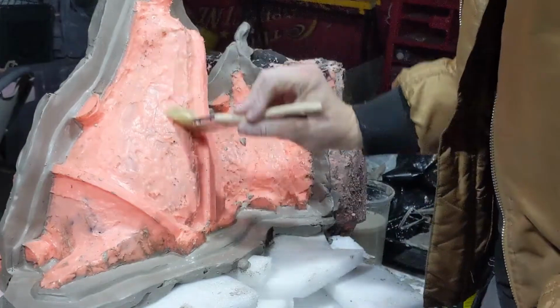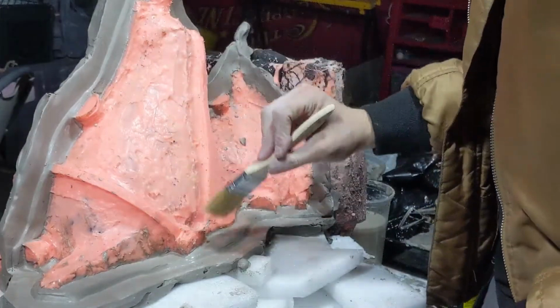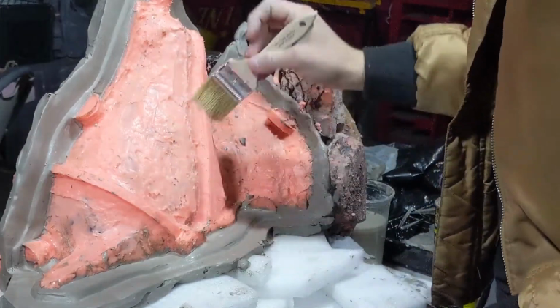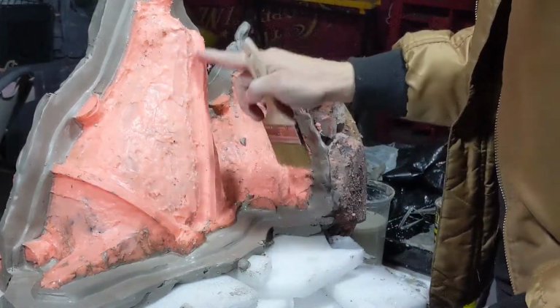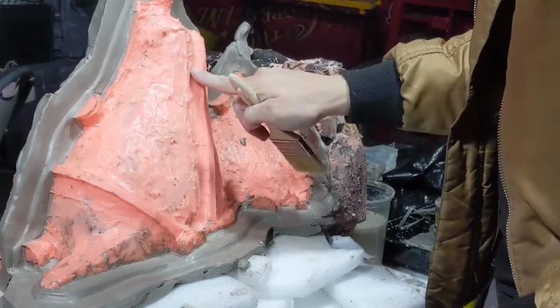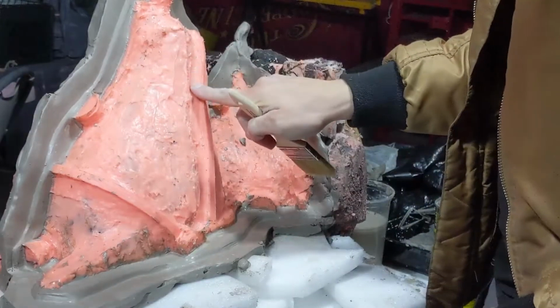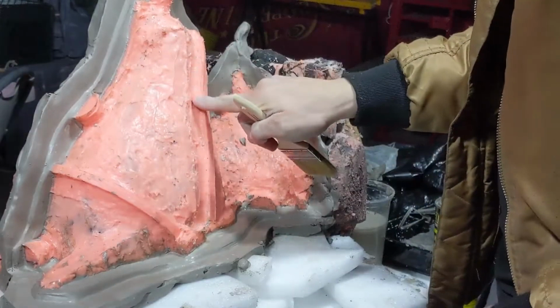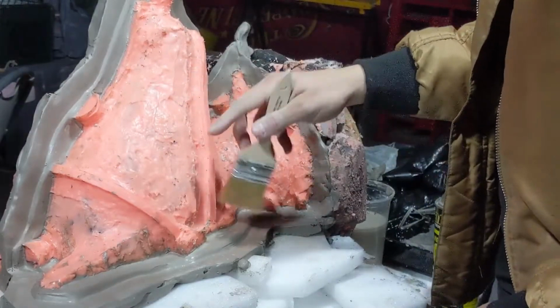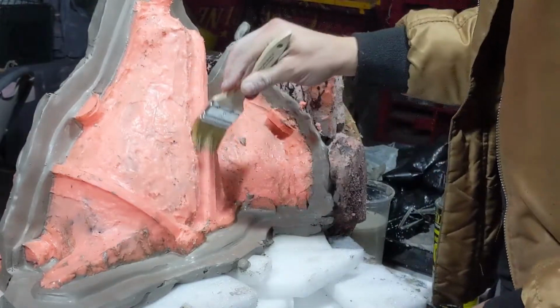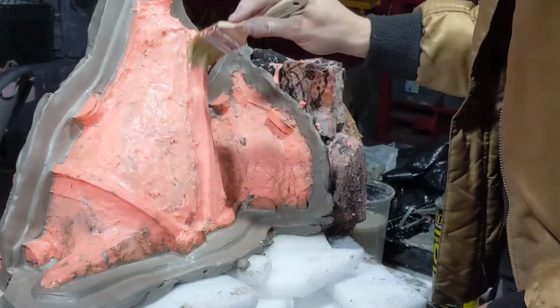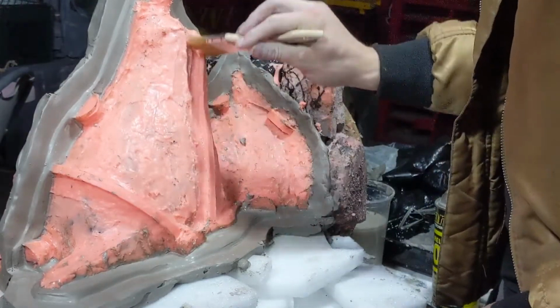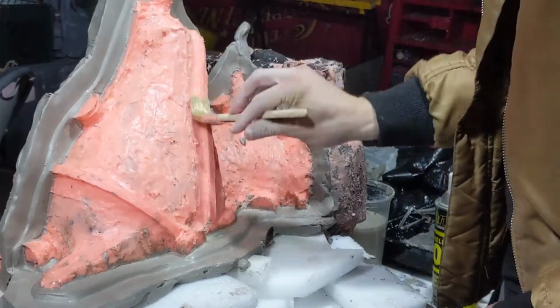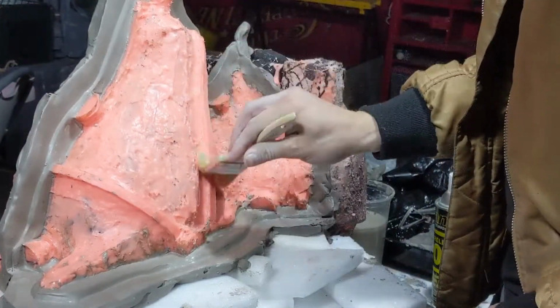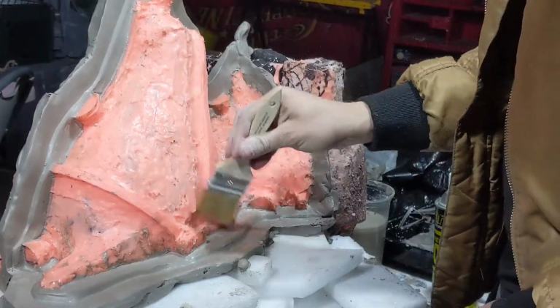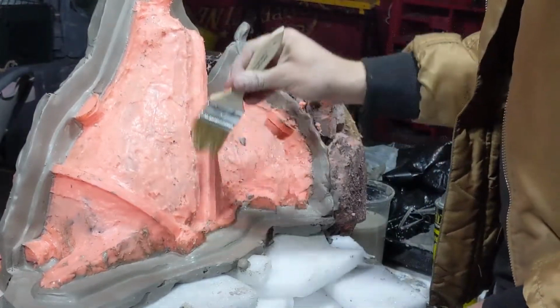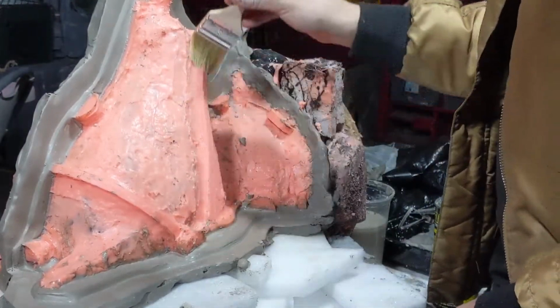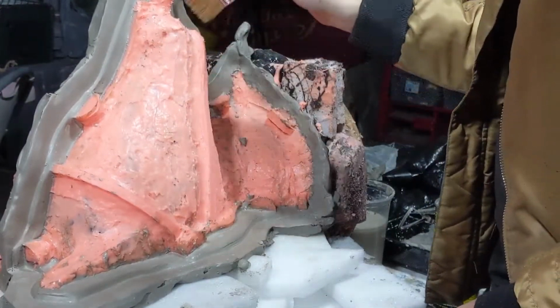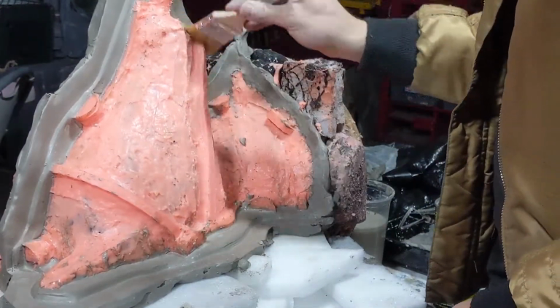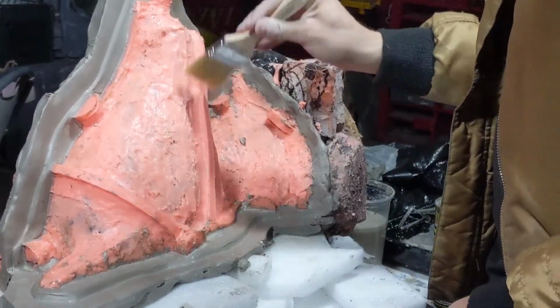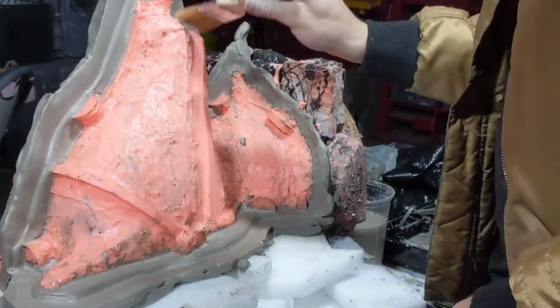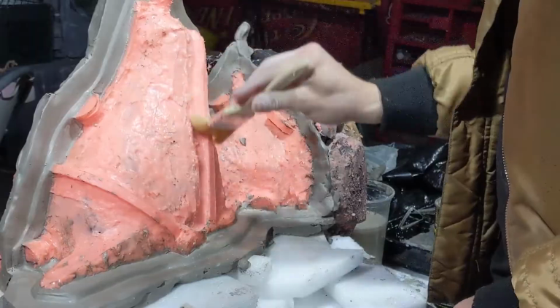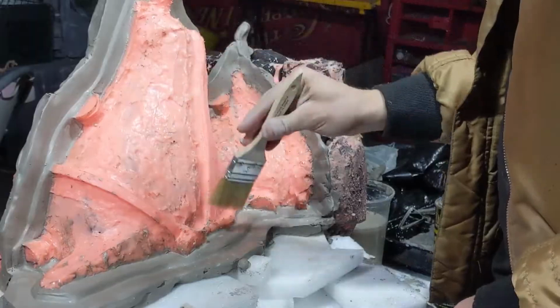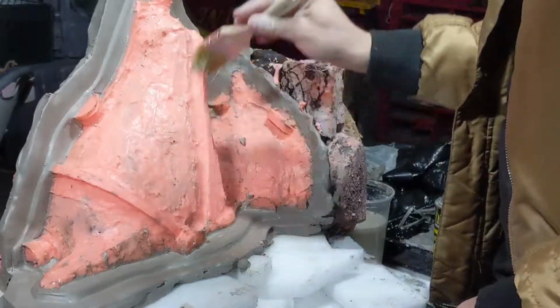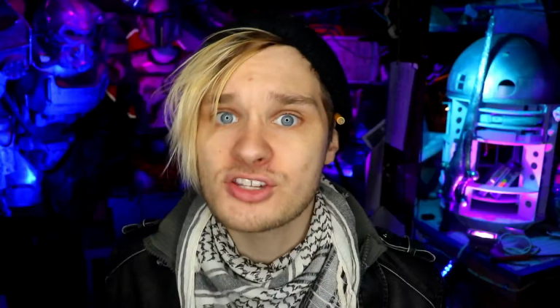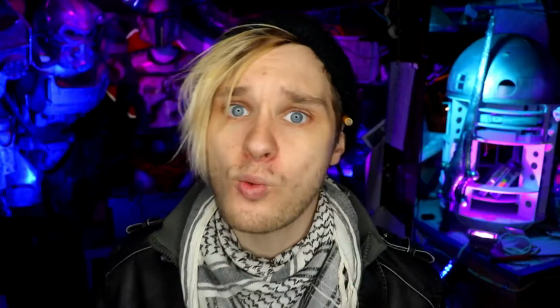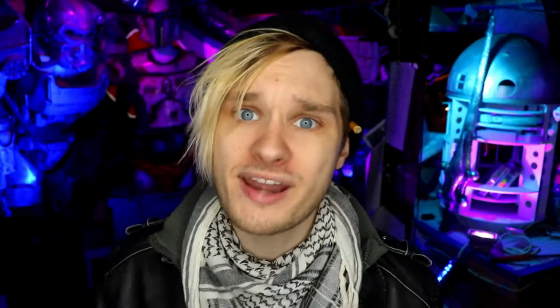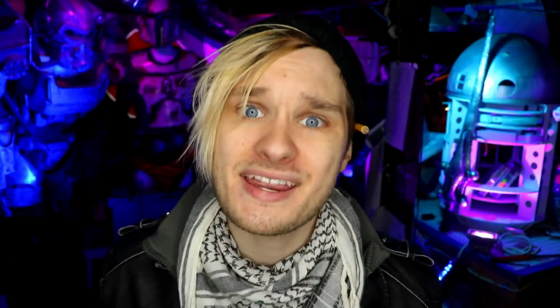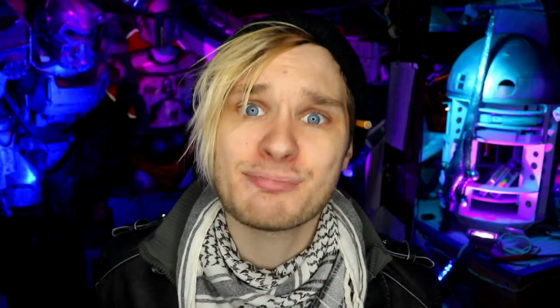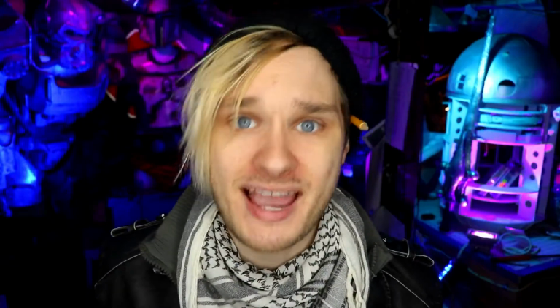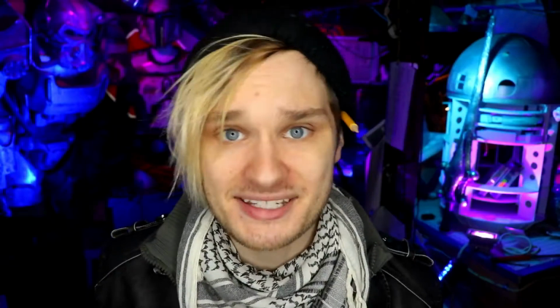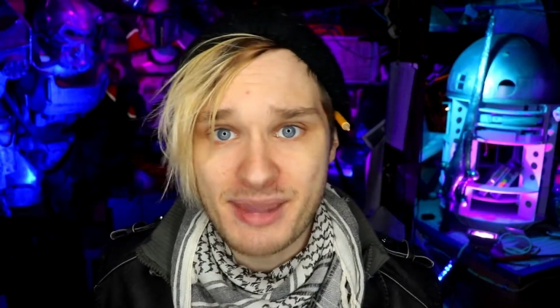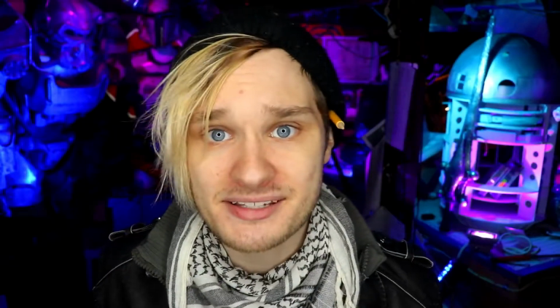Once I hit the clay with a hair dryer for a little bit, I spray some mold release on the silicone and the clay. Be sure to follow the instructions on whatever release you use. I personally like to brush mine in on the silicone with a chip brush, just to make sure I have all my areas covered. Now we can move on to applying the Plasti Paste. So, what is Plasti Paste?